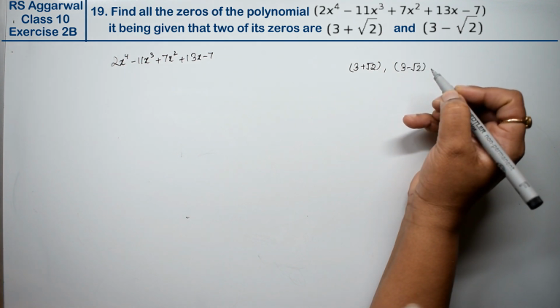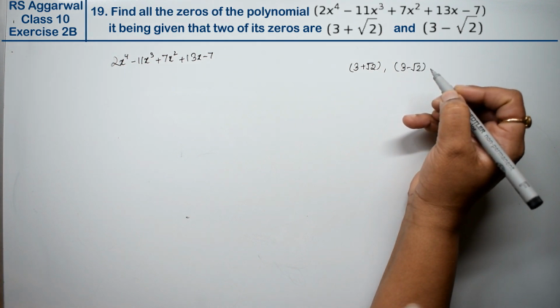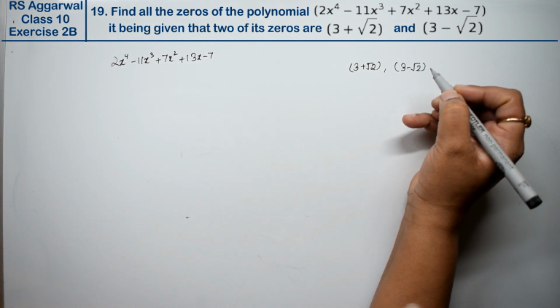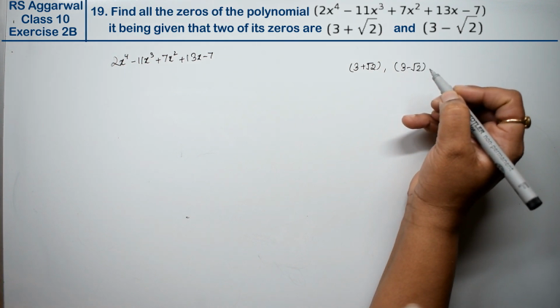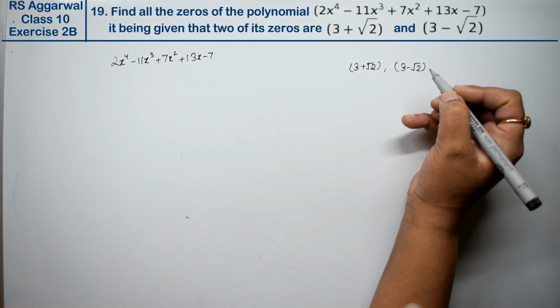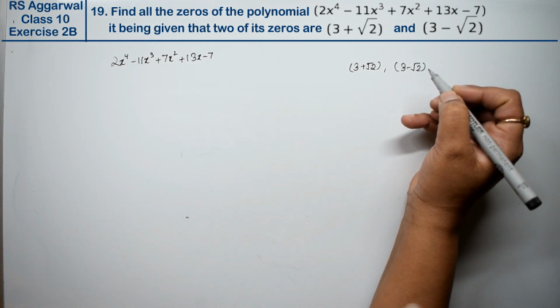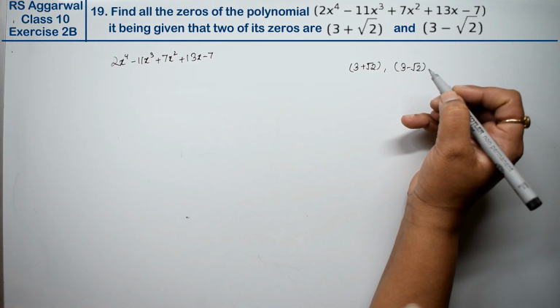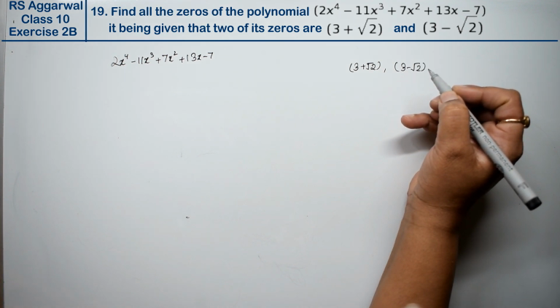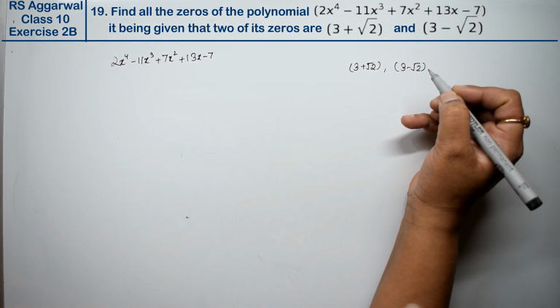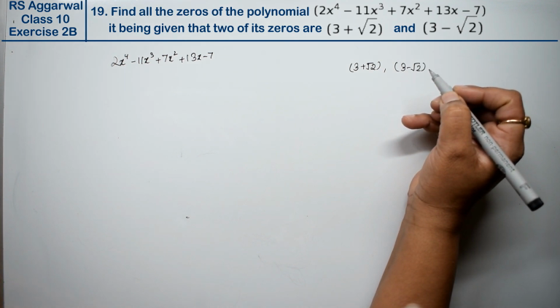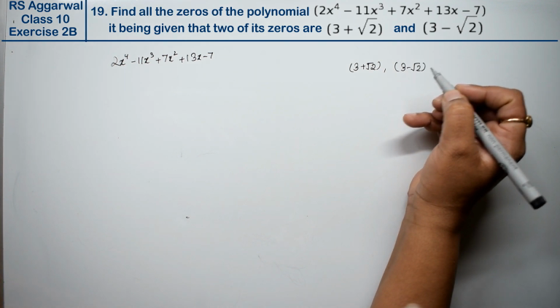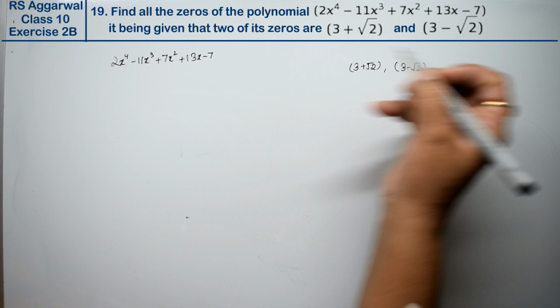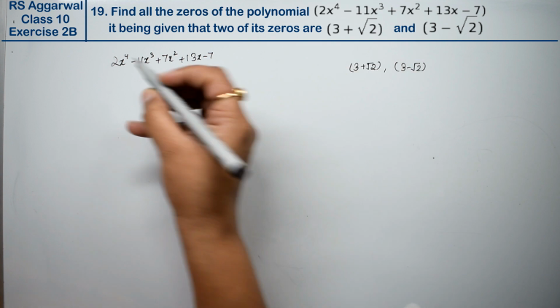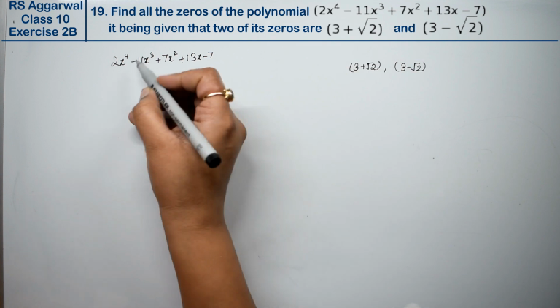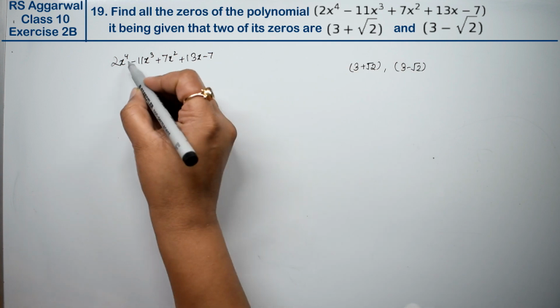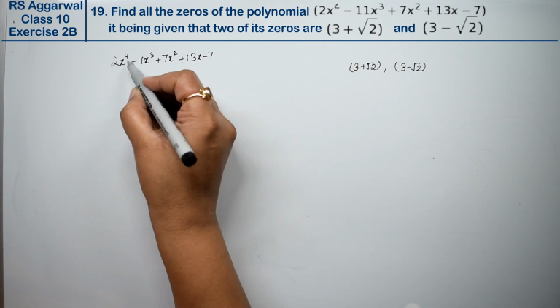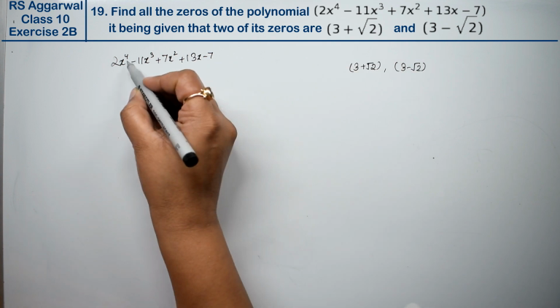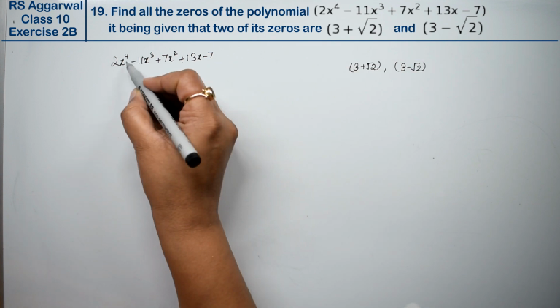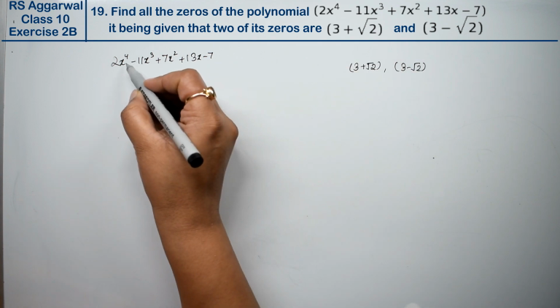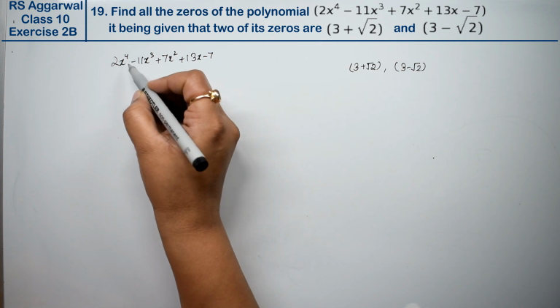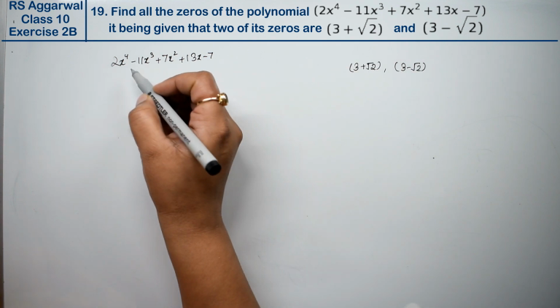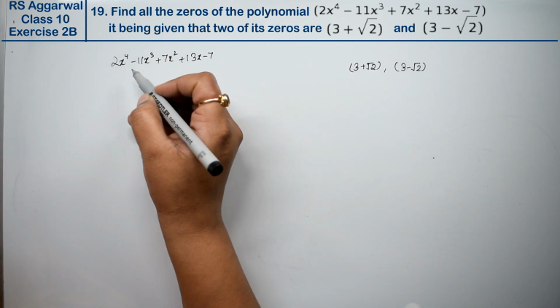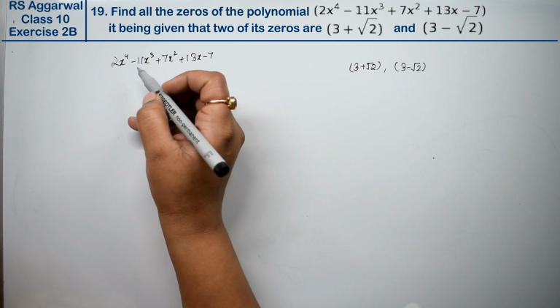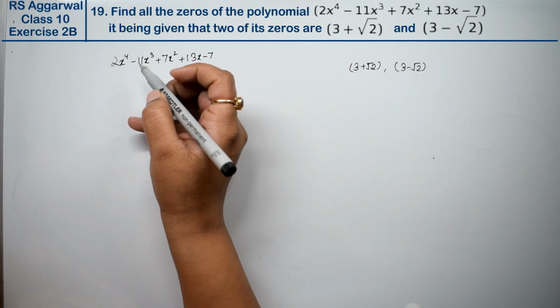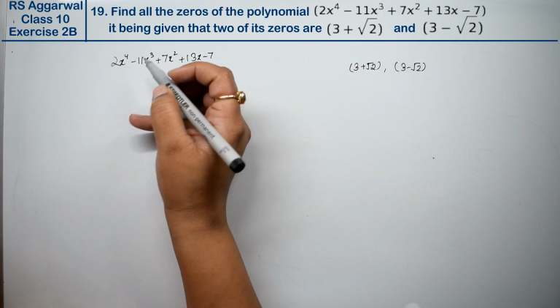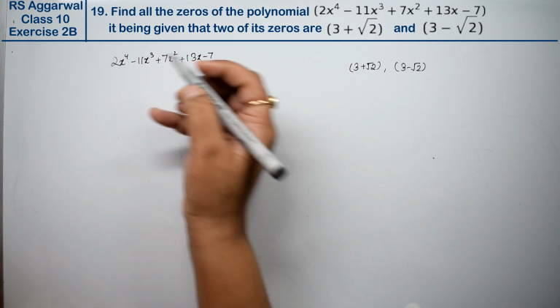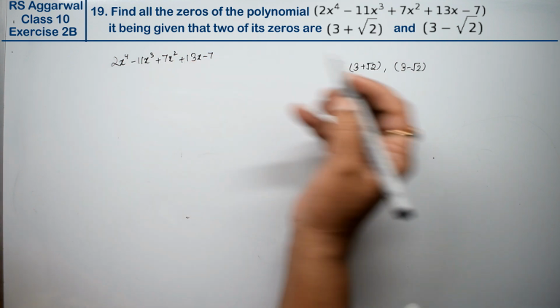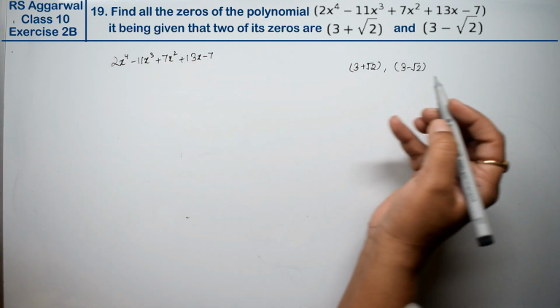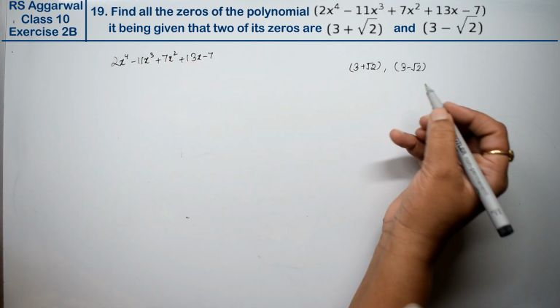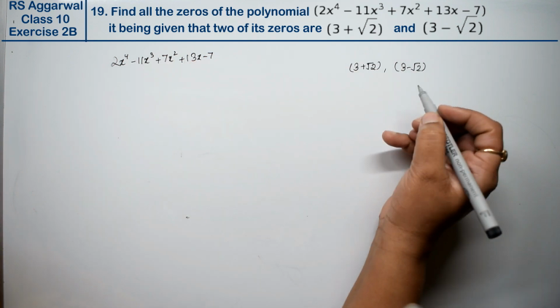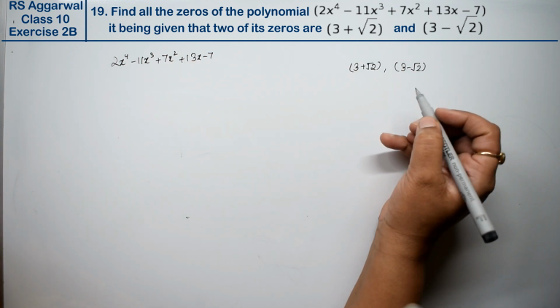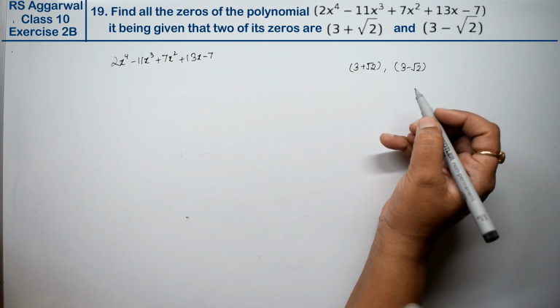Let's find all the zeros of the polynomial. Since the polynomial is degree 4, we have 4 zeros in total.